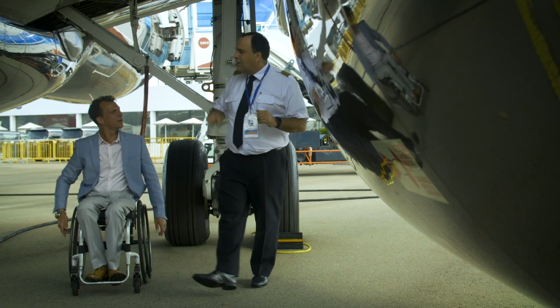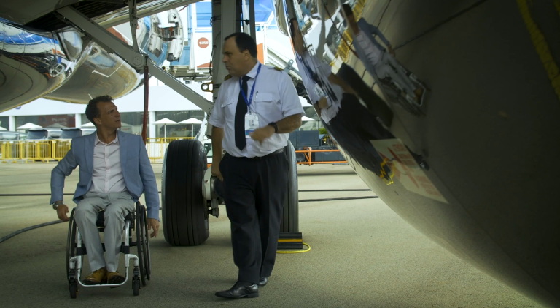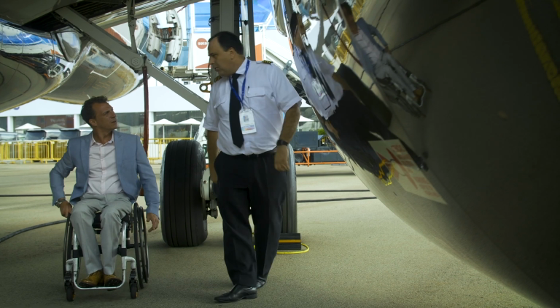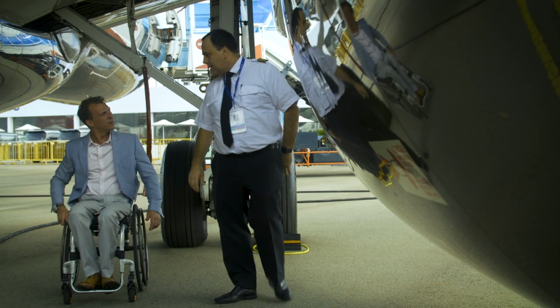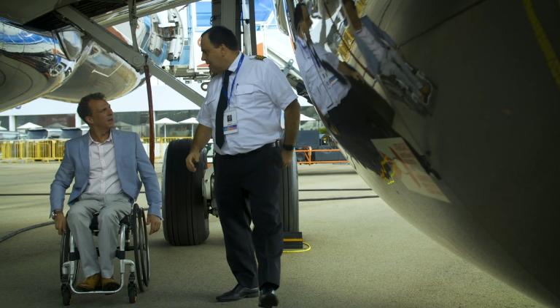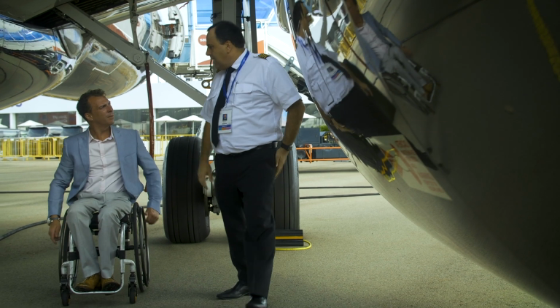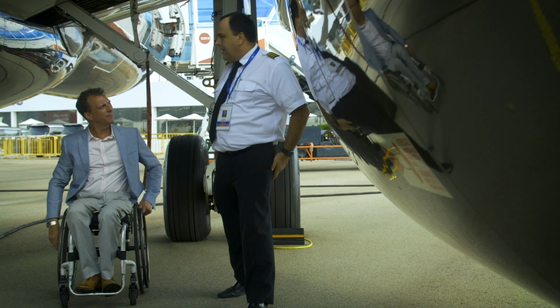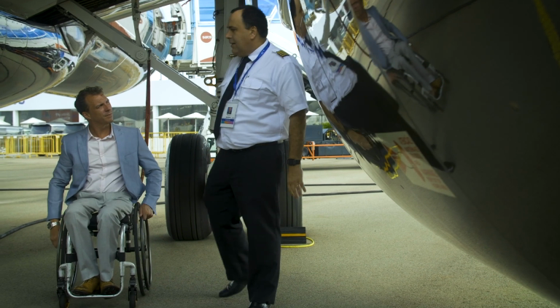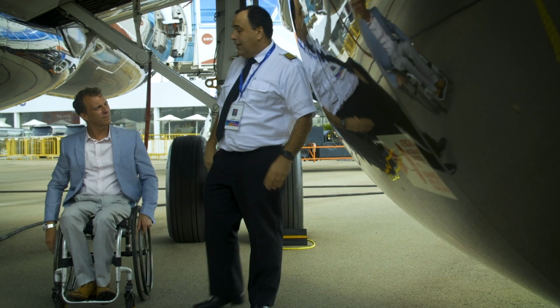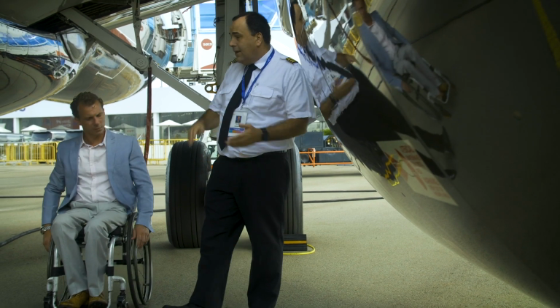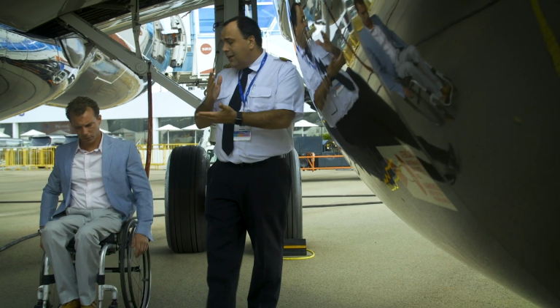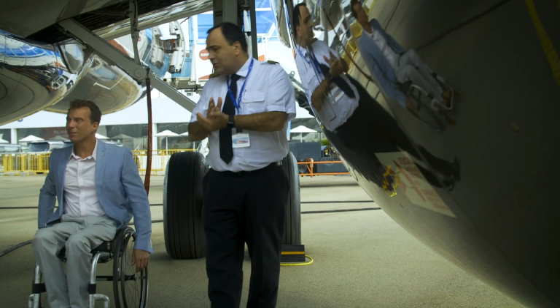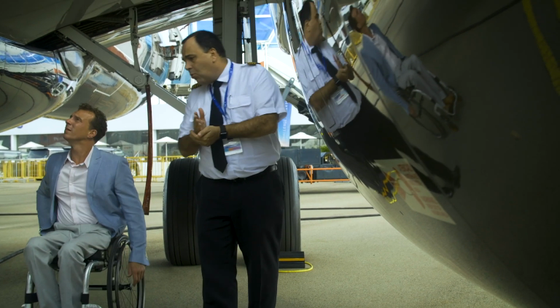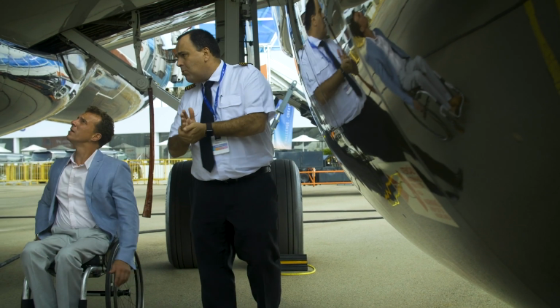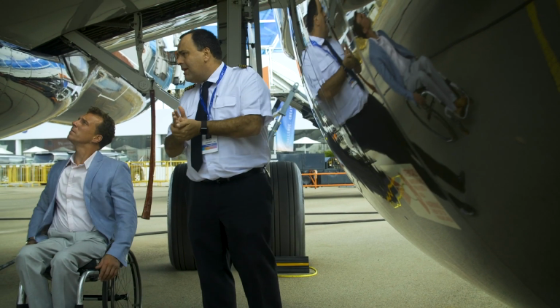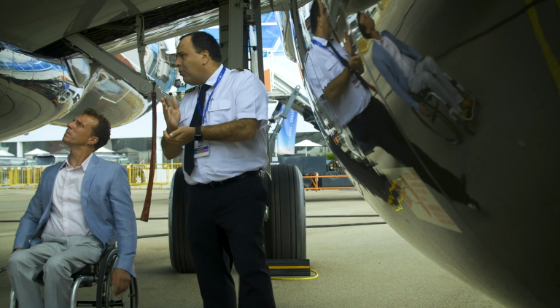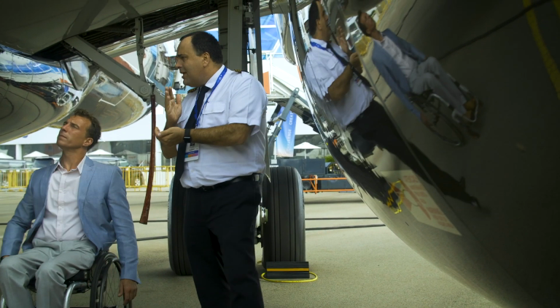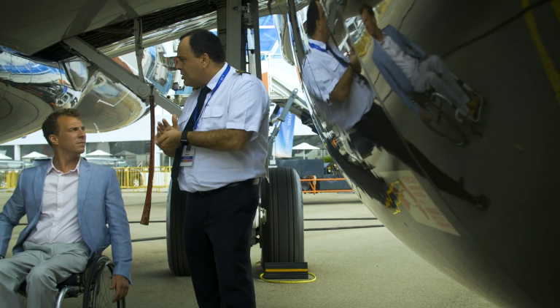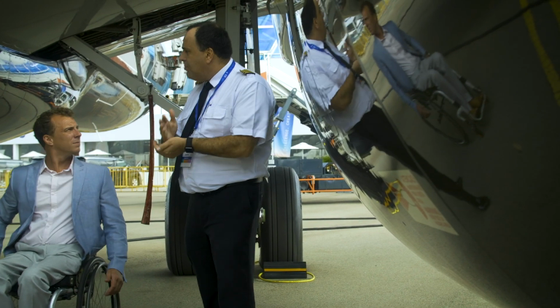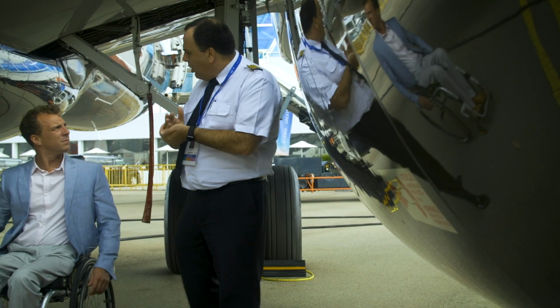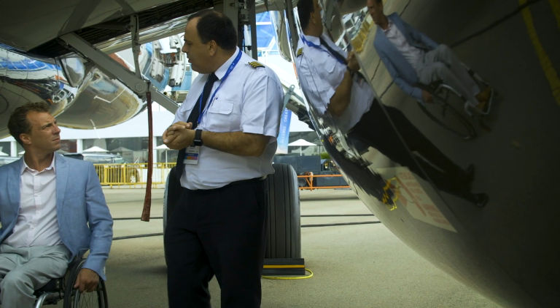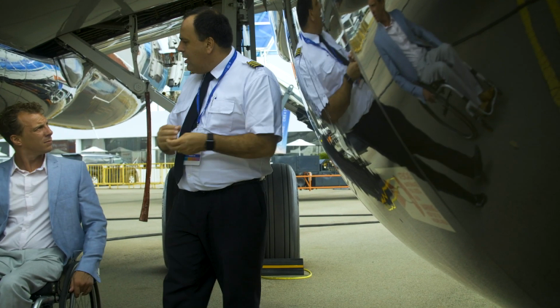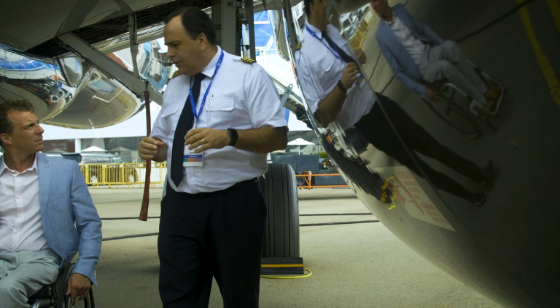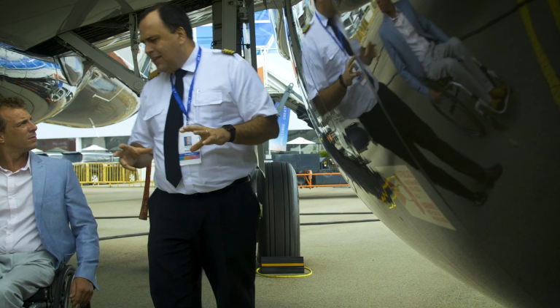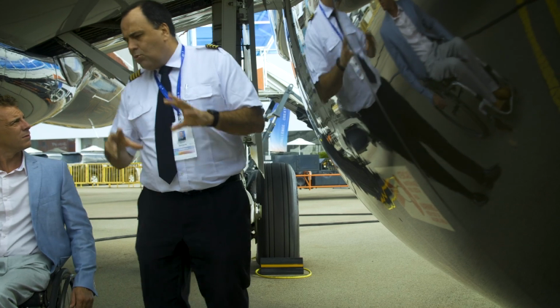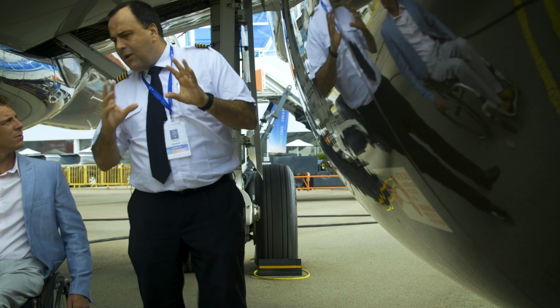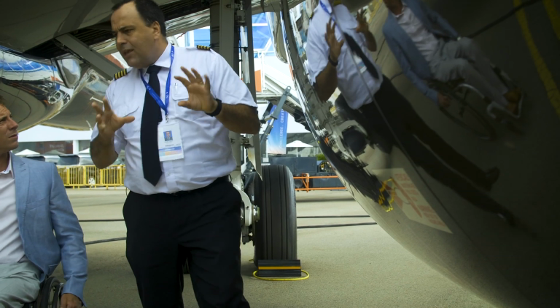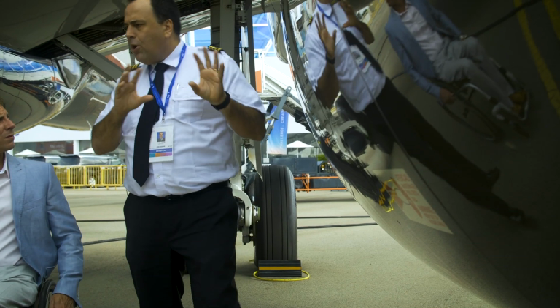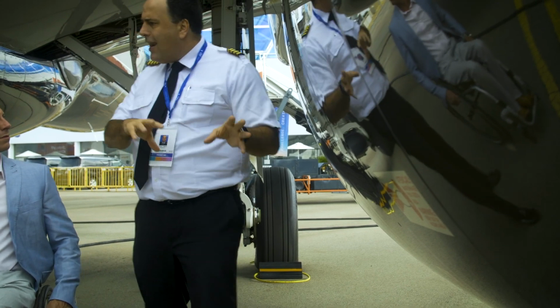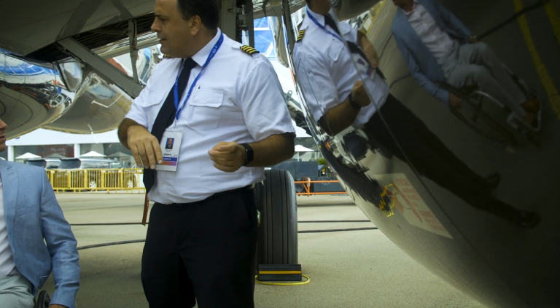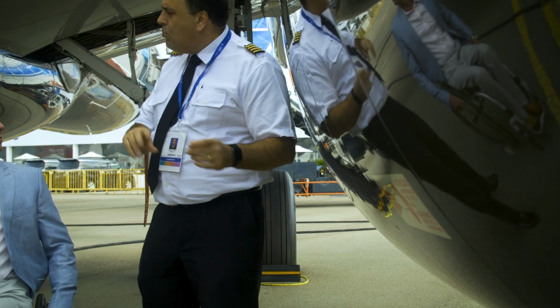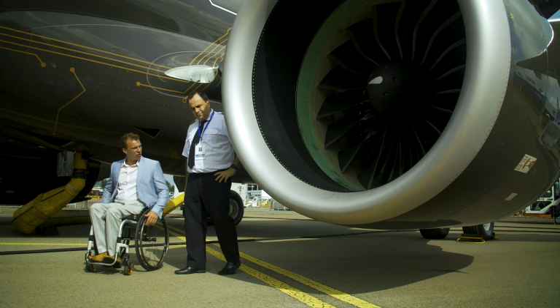Of course, the fly-by-wire system helps protect the airplane envelope and also keeps the same handling qualities for the pilot.